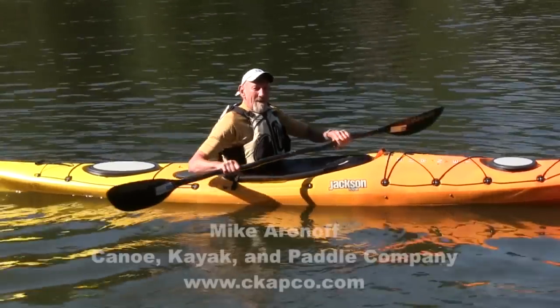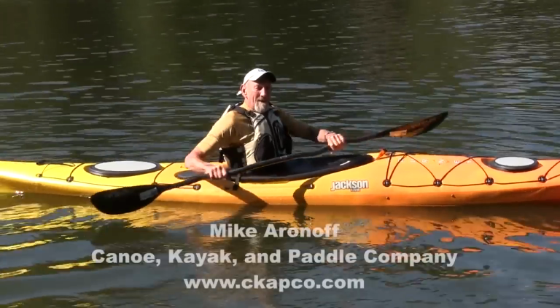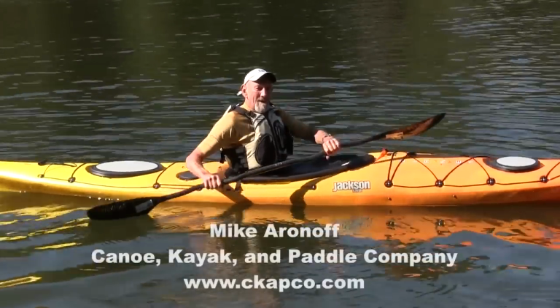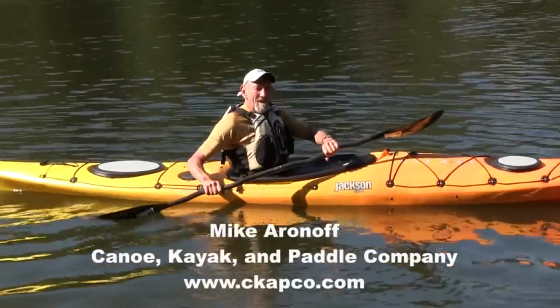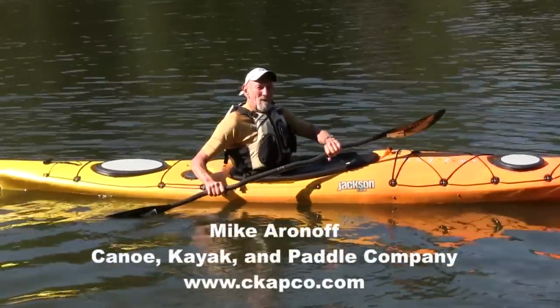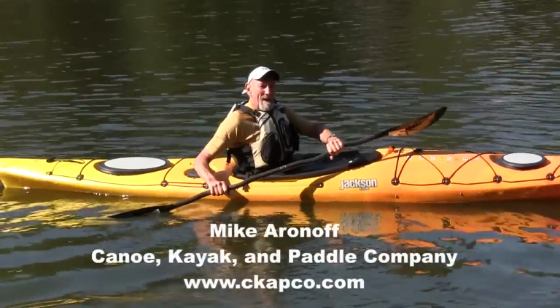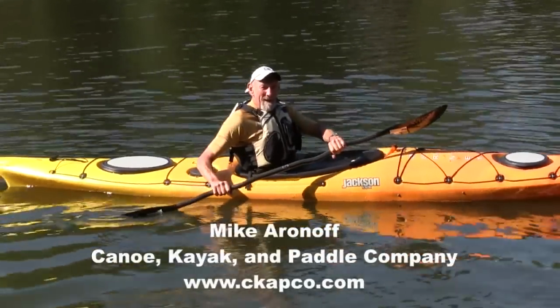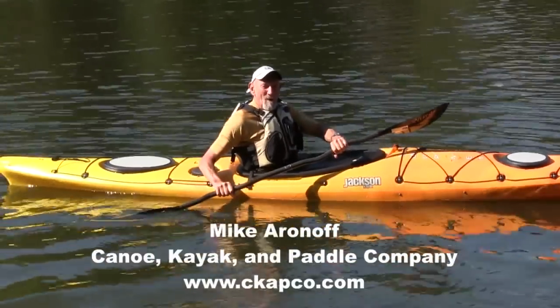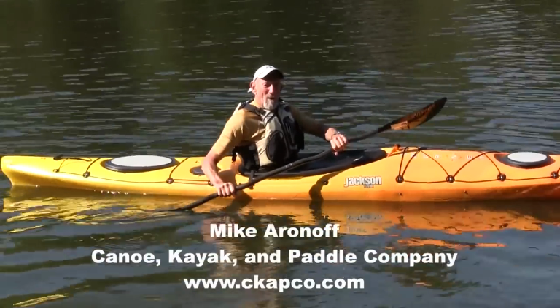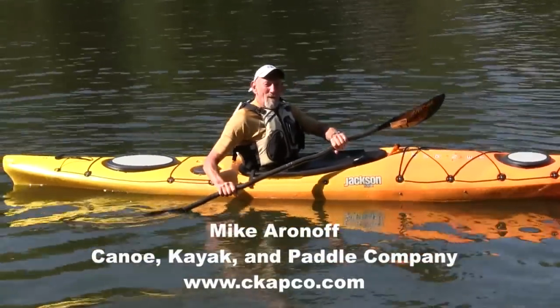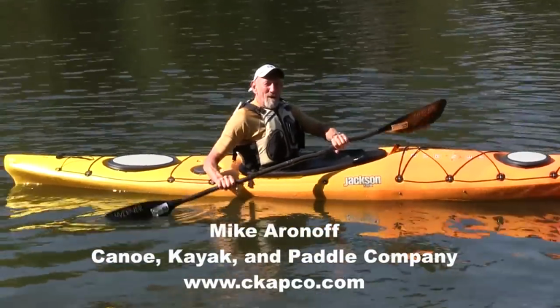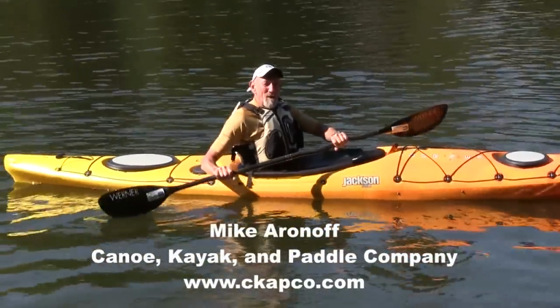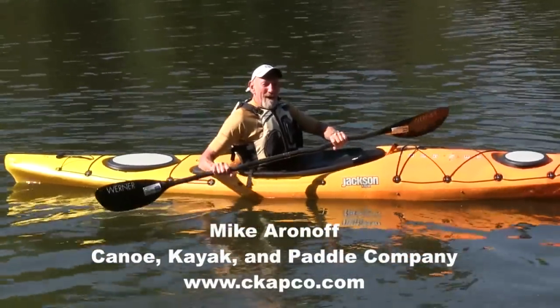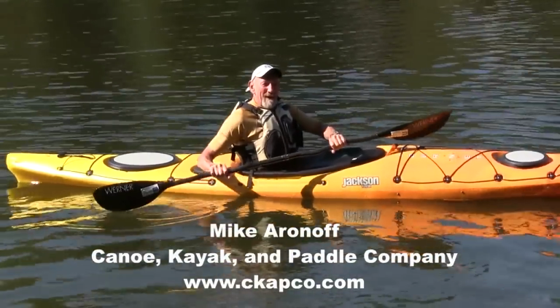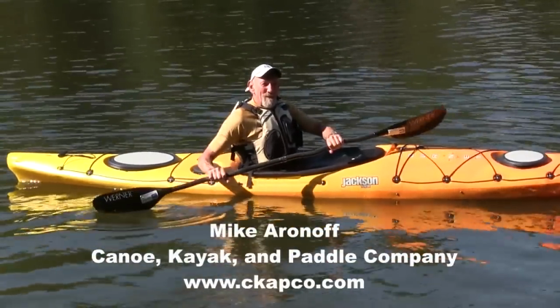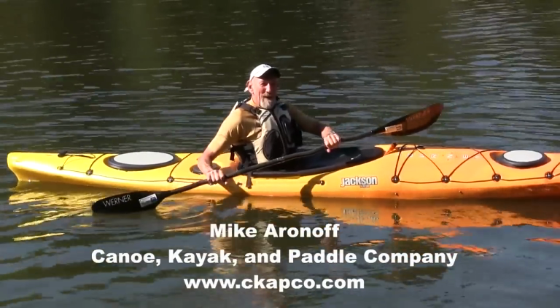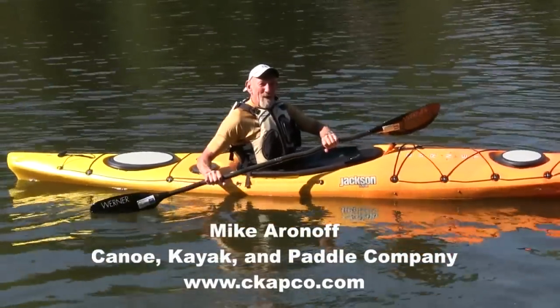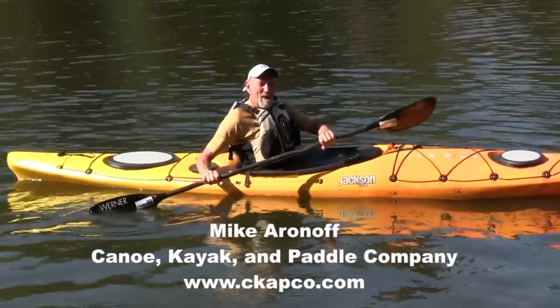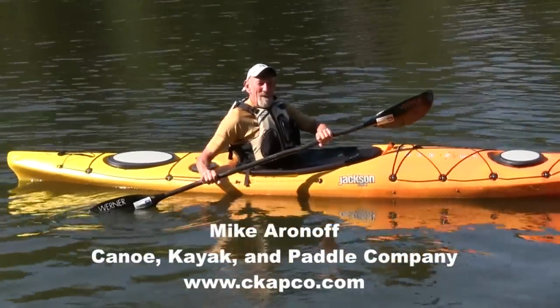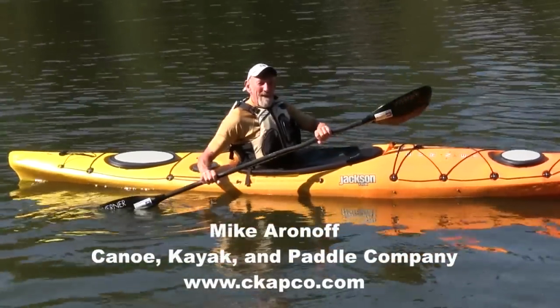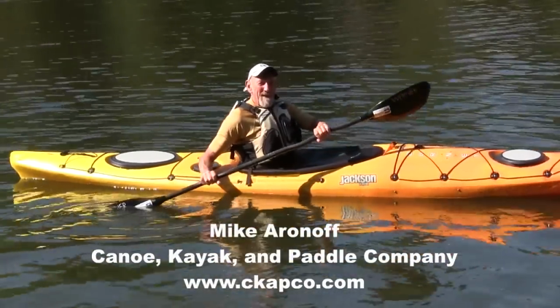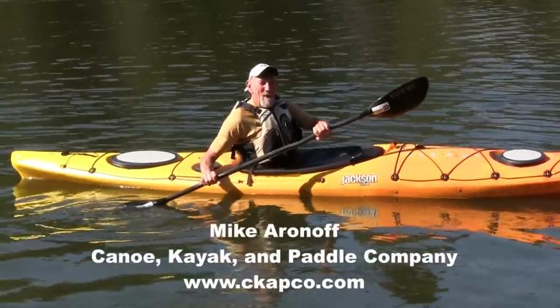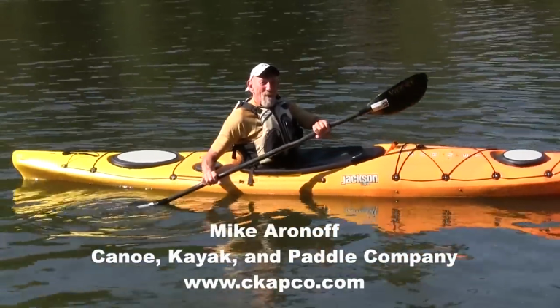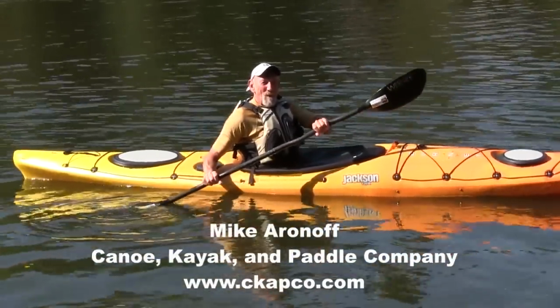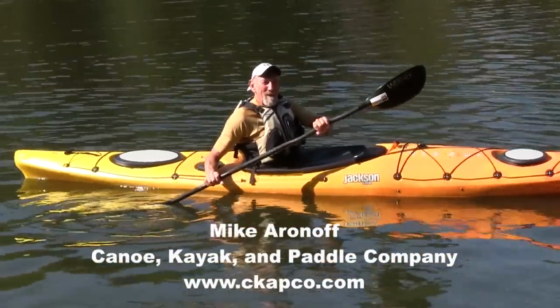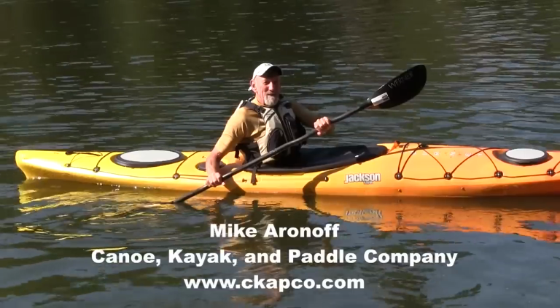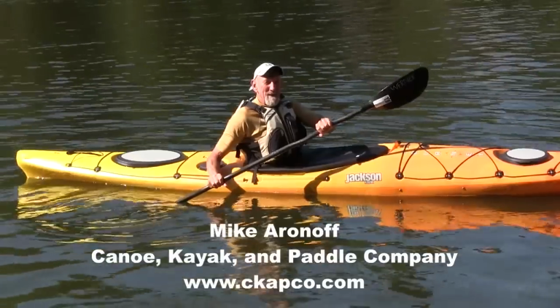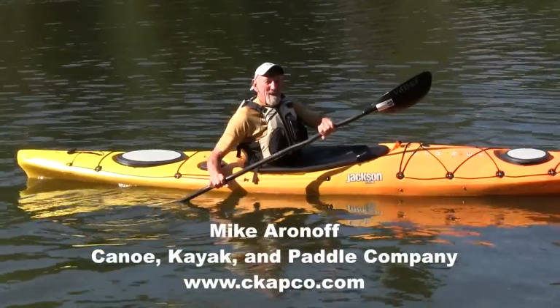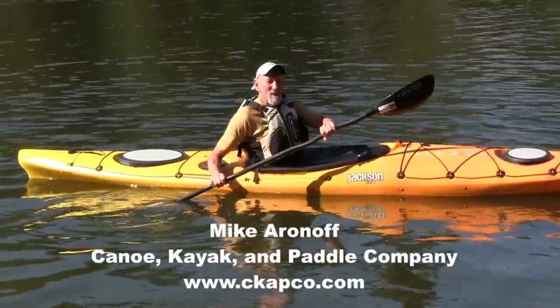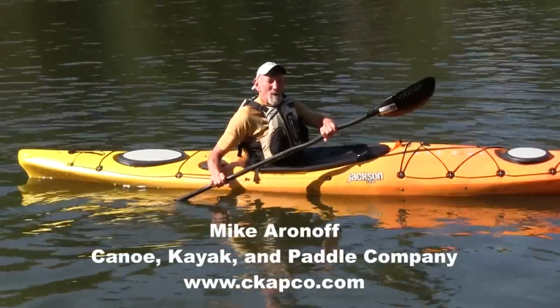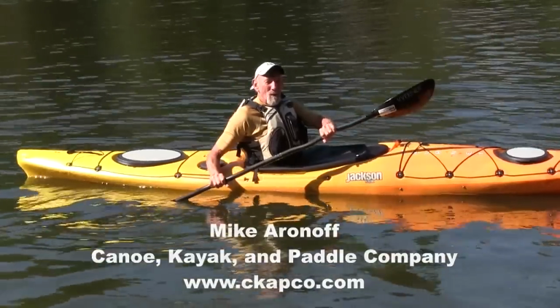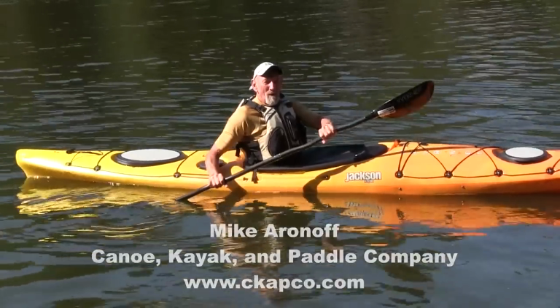This is Mike Aronoff with Canoe Kayak and Paddle Company. I hope we'll be seeing you on the water.